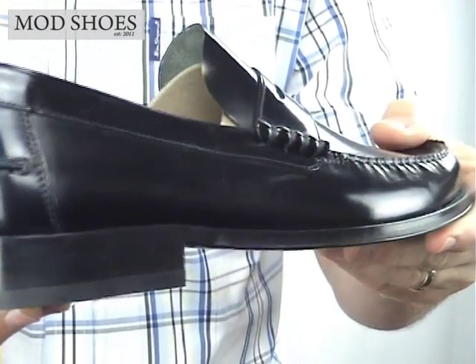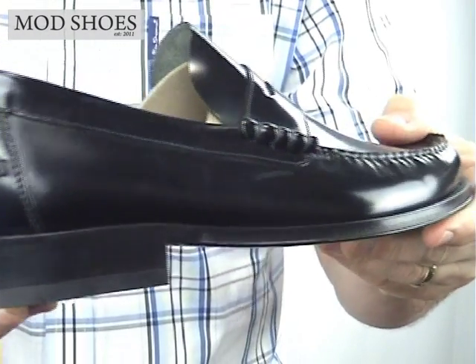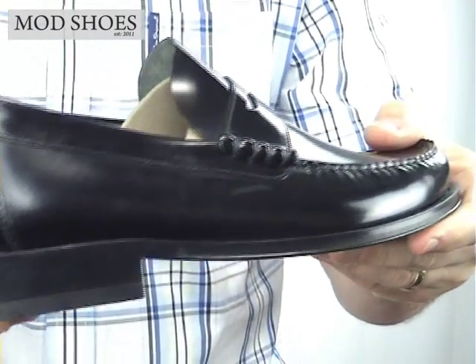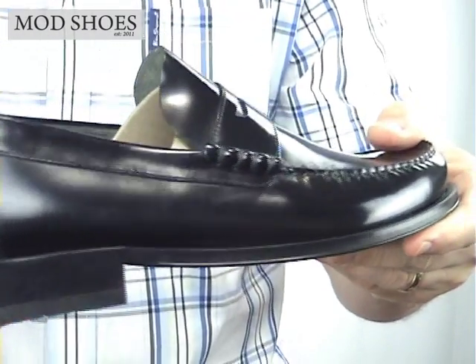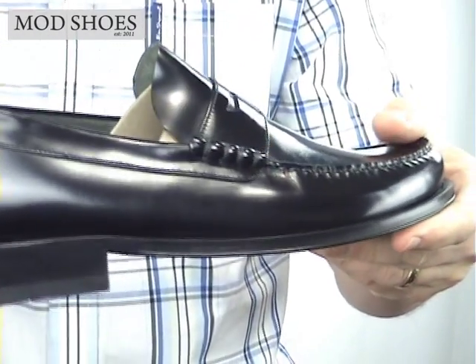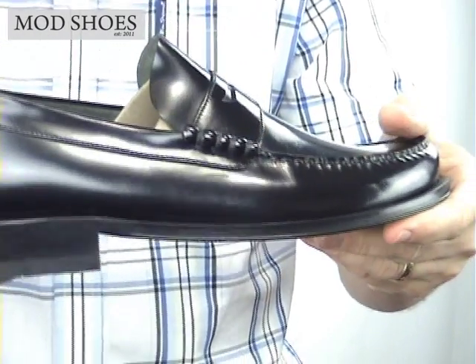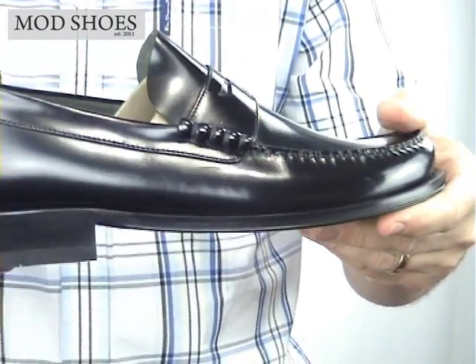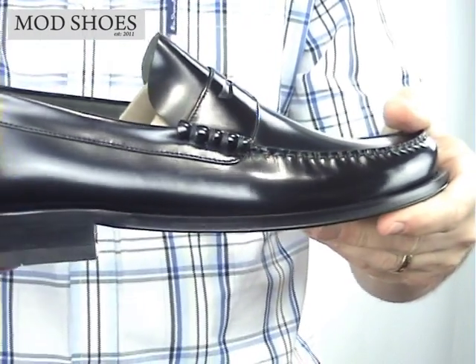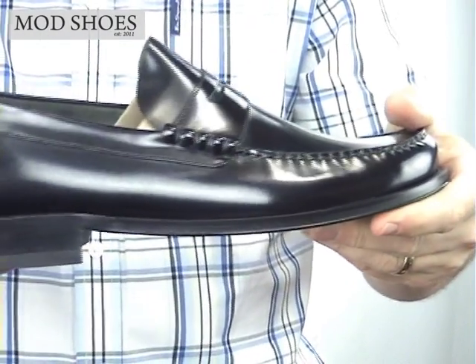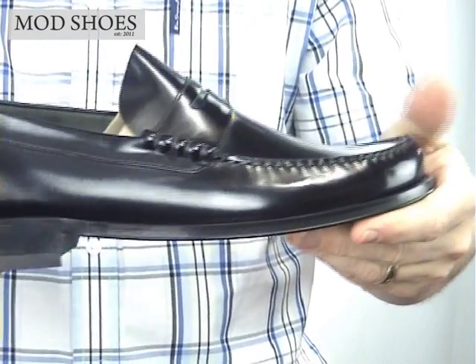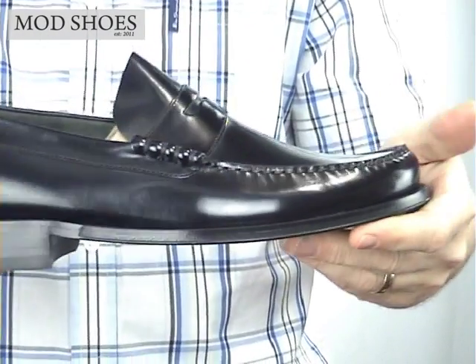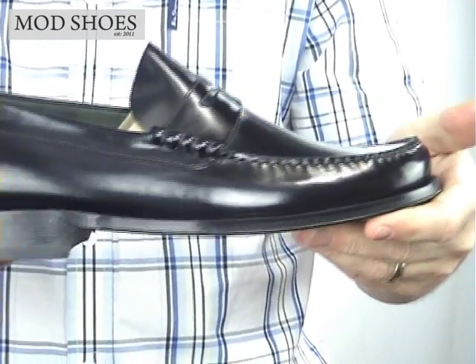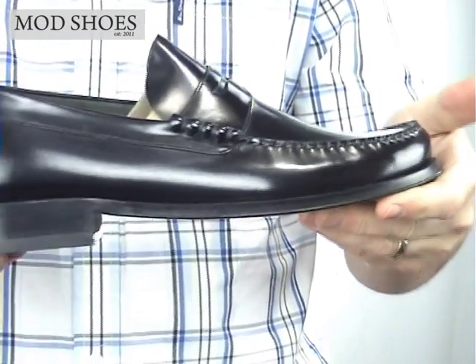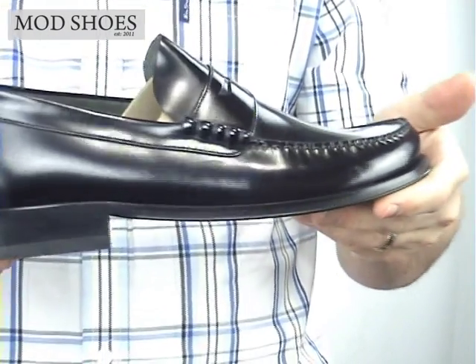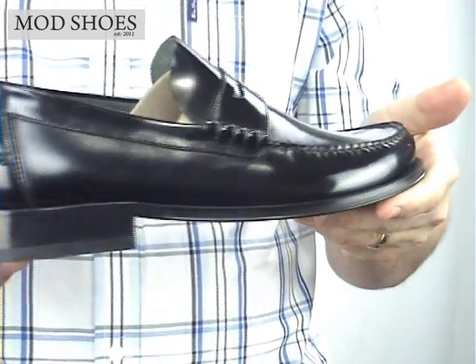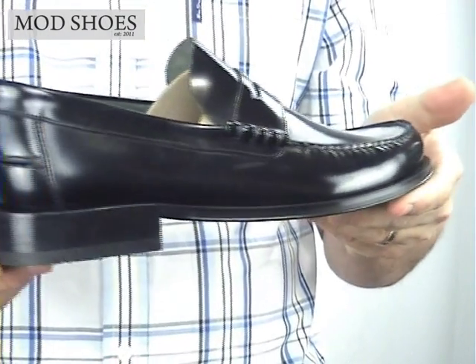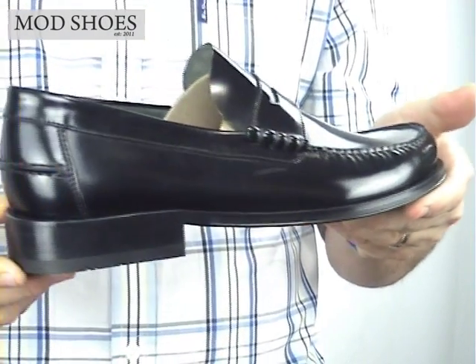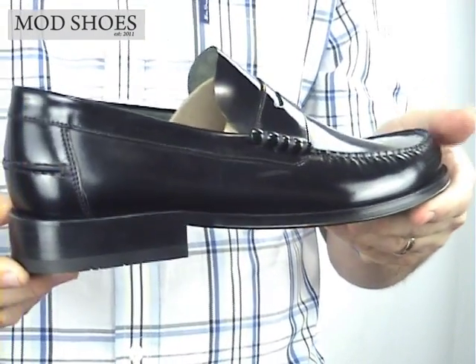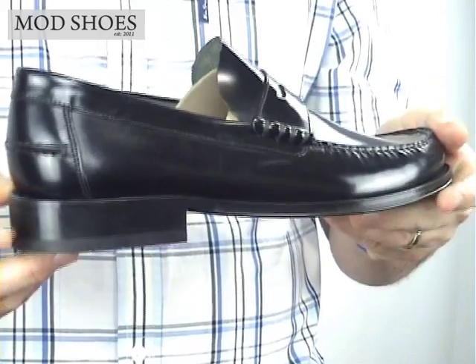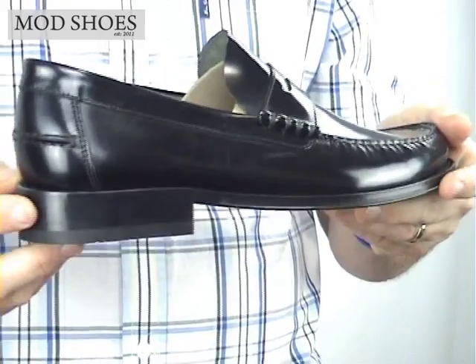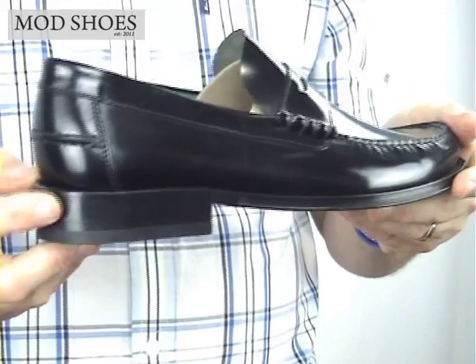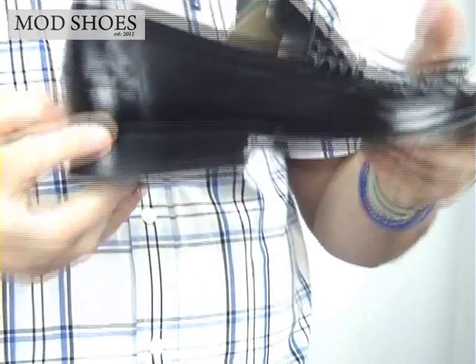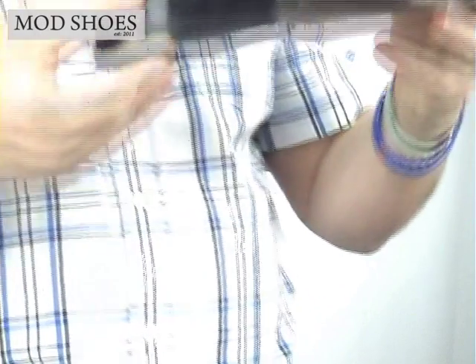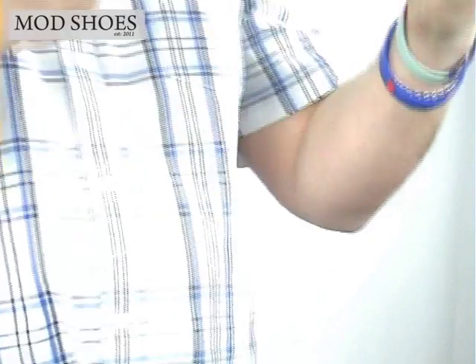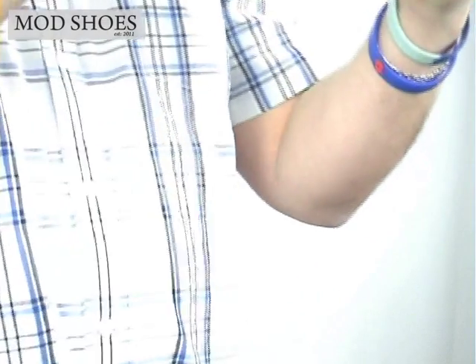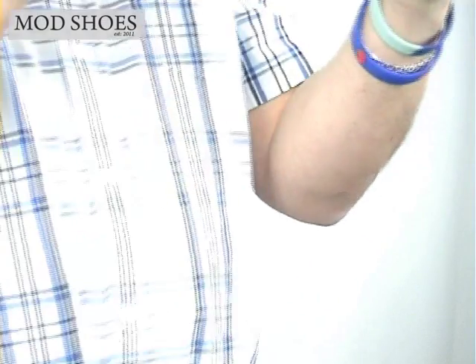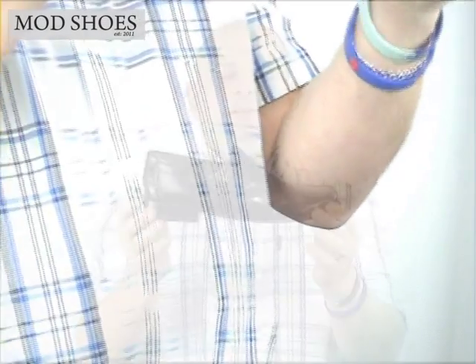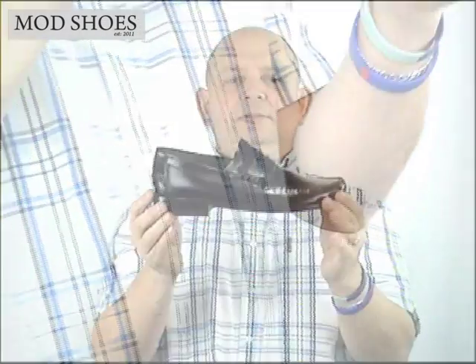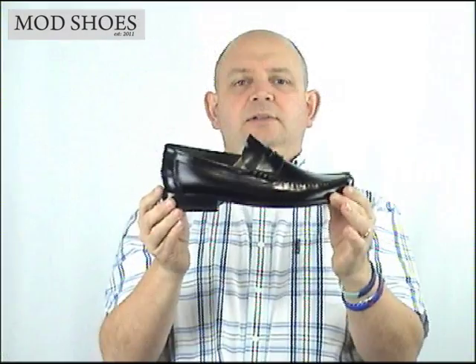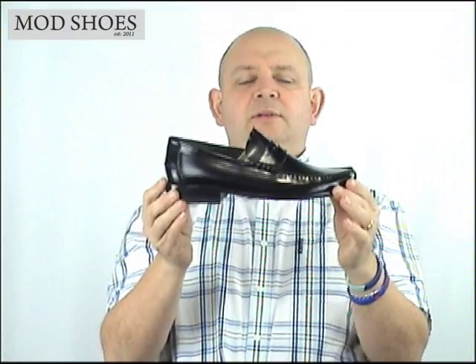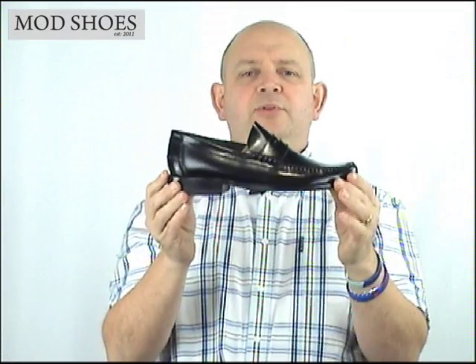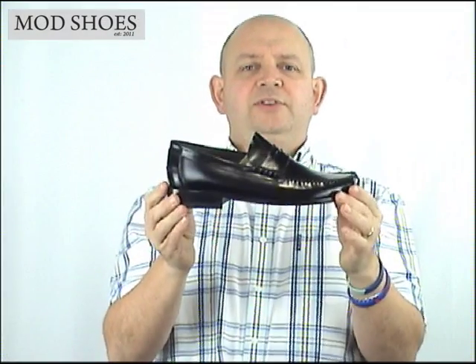And then we'll just pull back a bit so you can see the shoe as a whole. So that's the Loake Princeton.